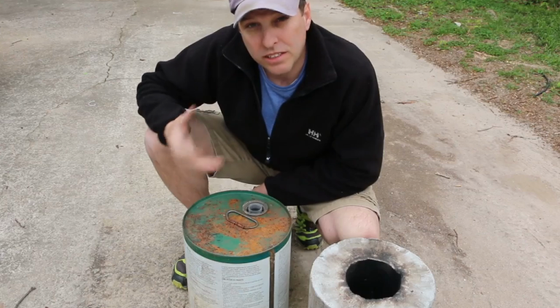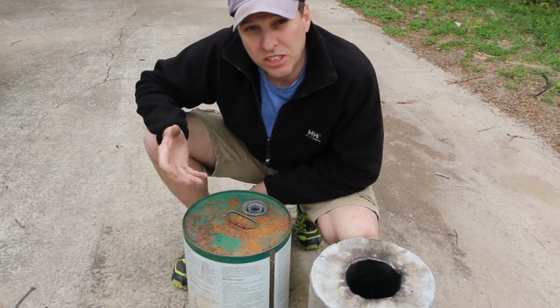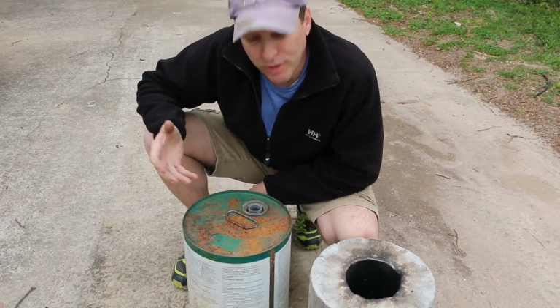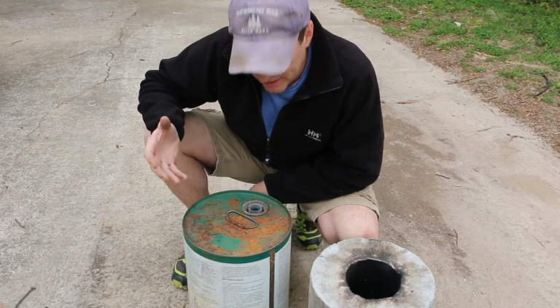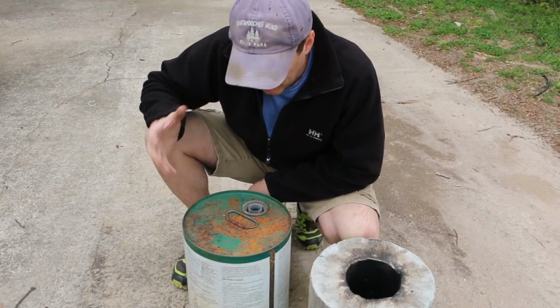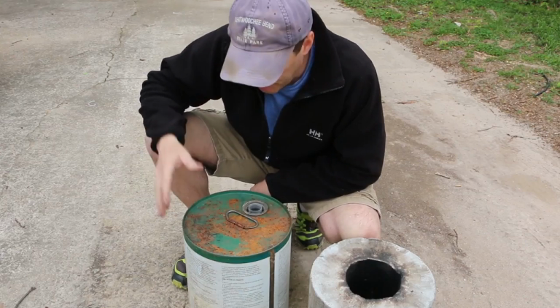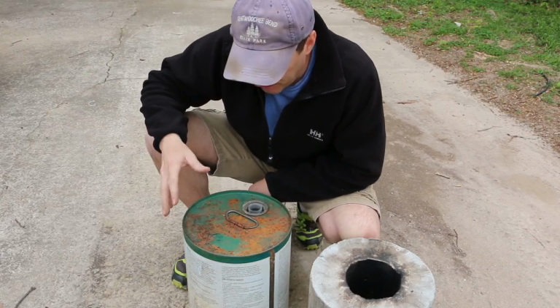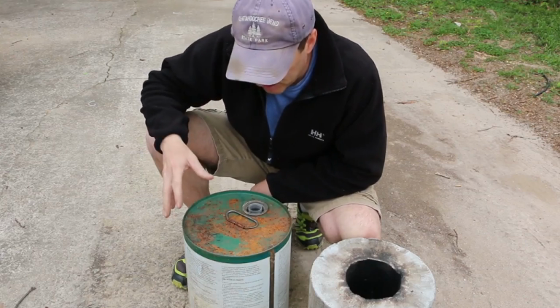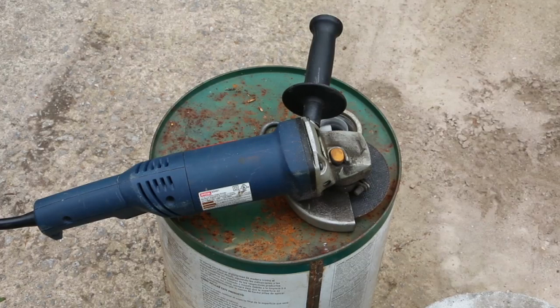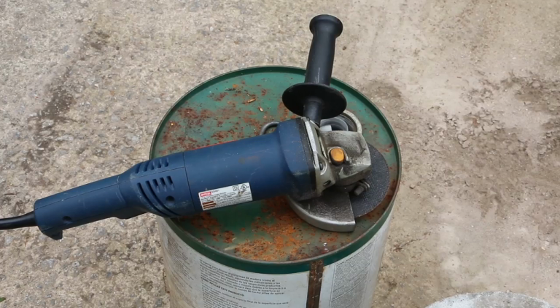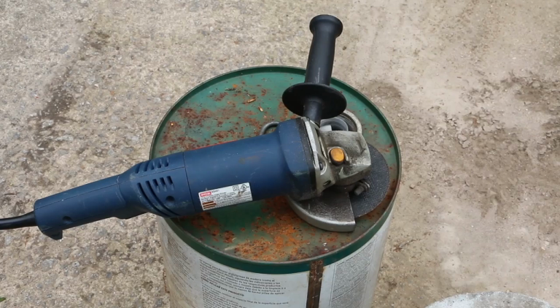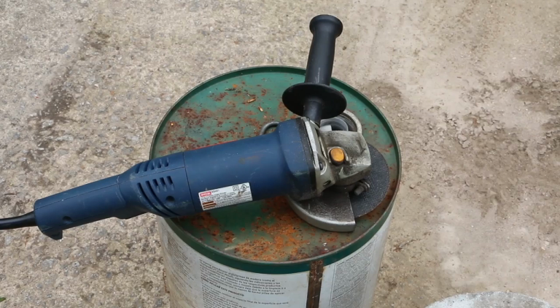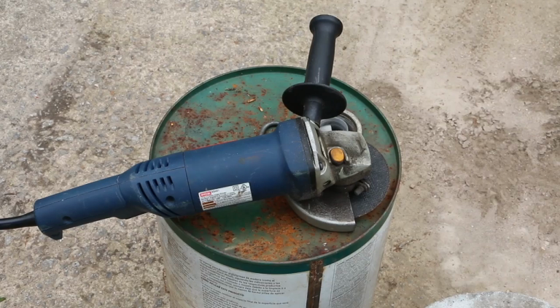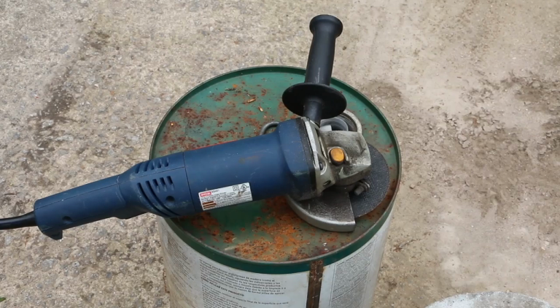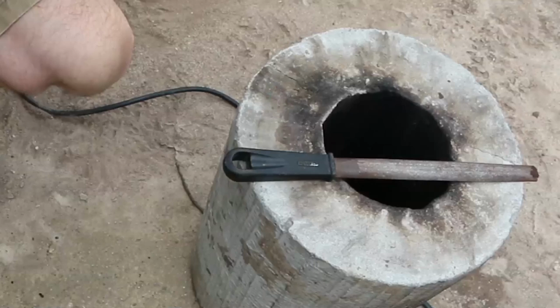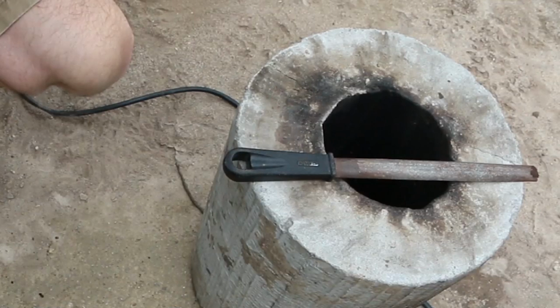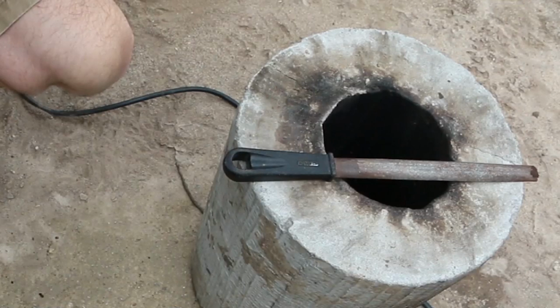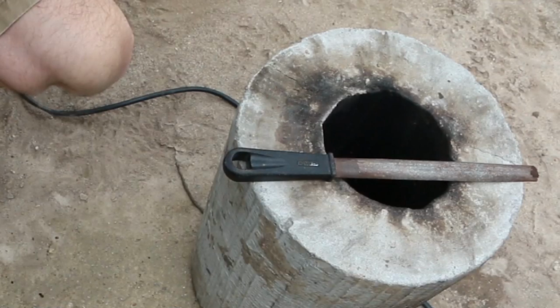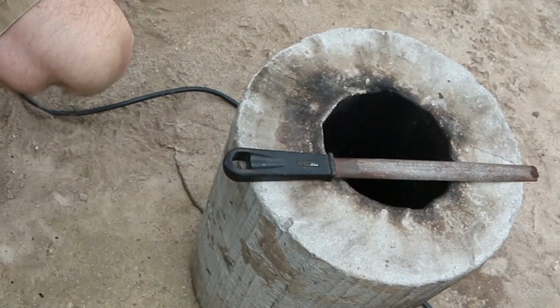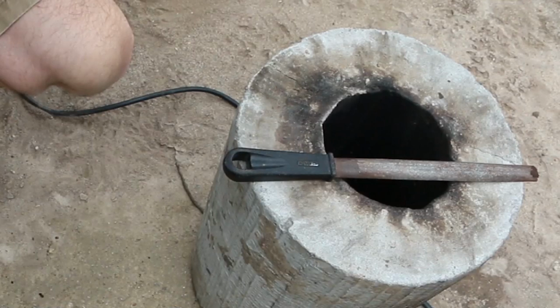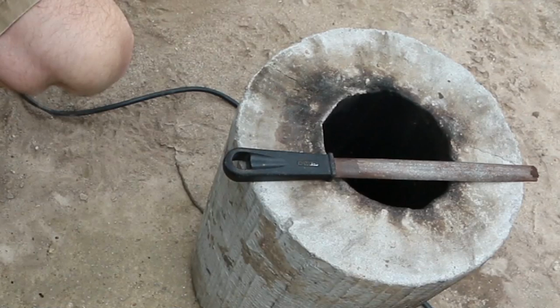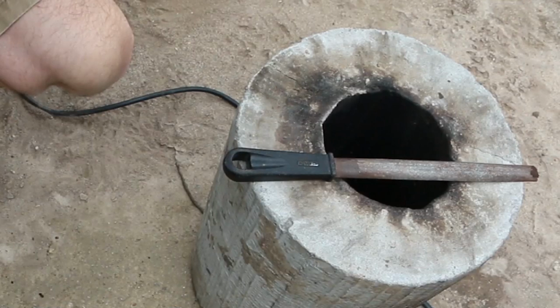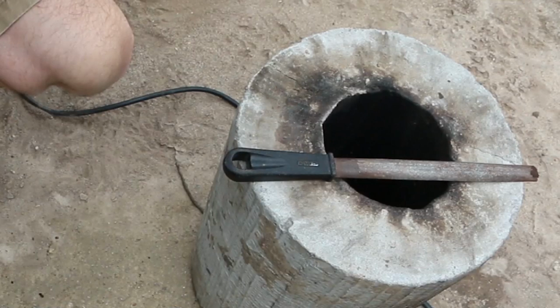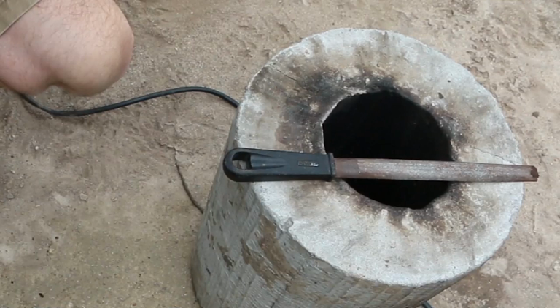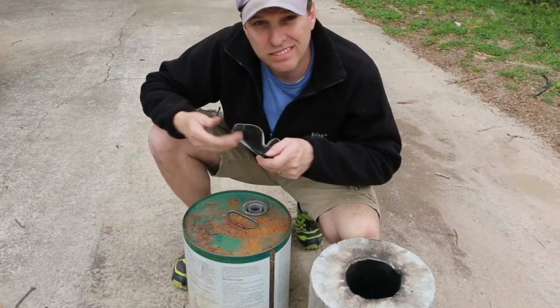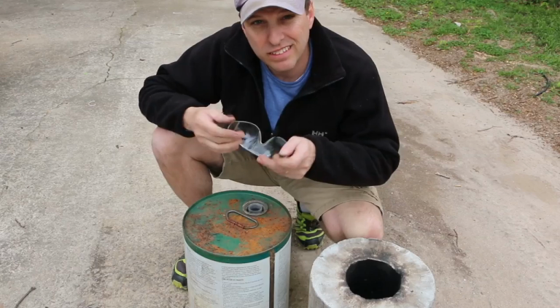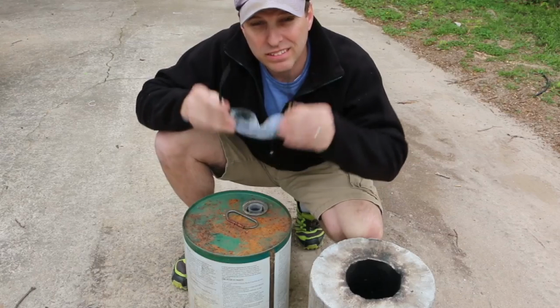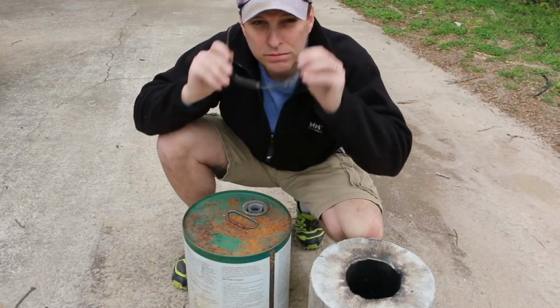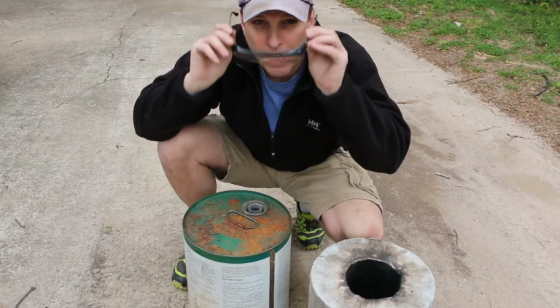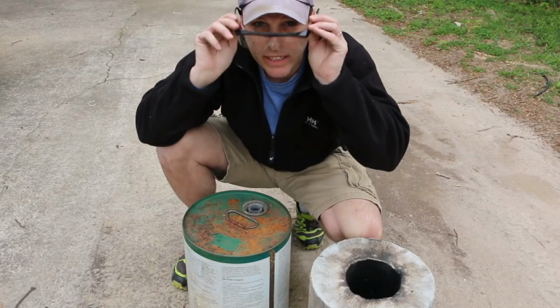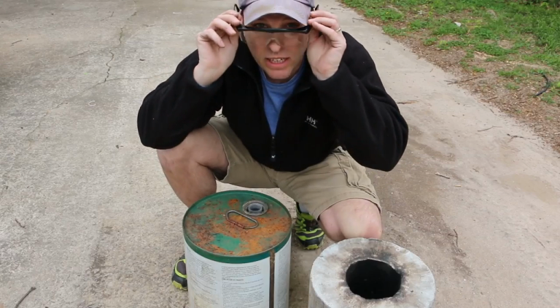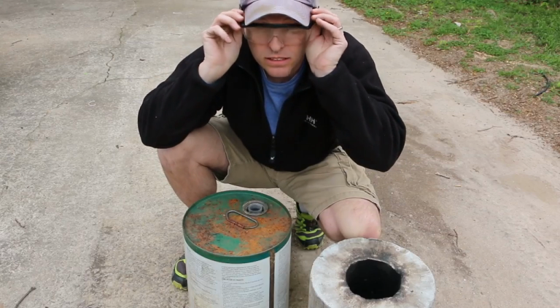To do this project, all I'm going to use is my grinder, a half-round metal file, and some safety glasses.